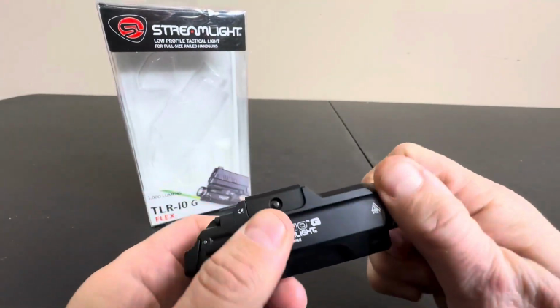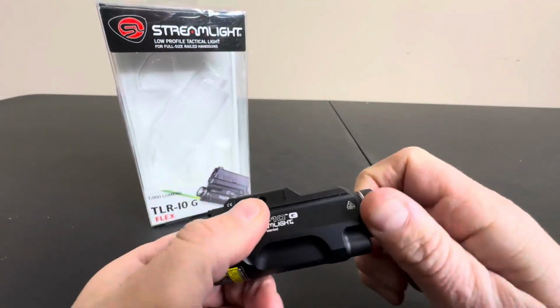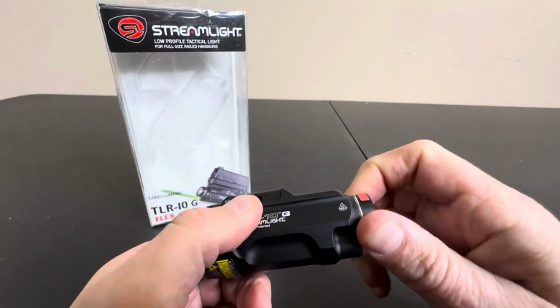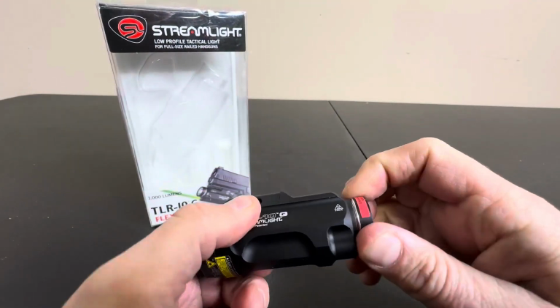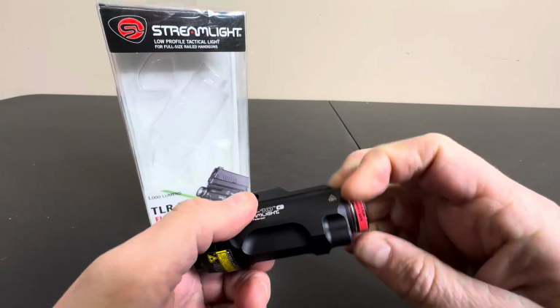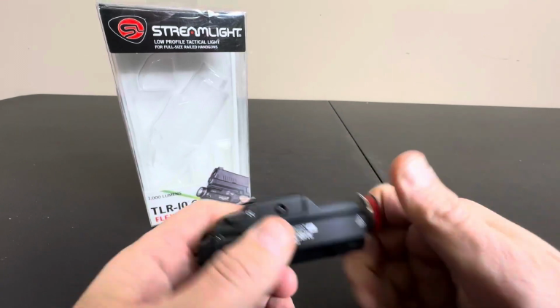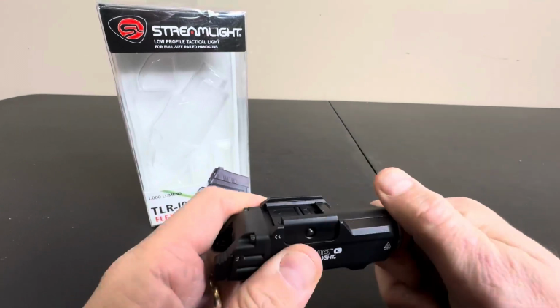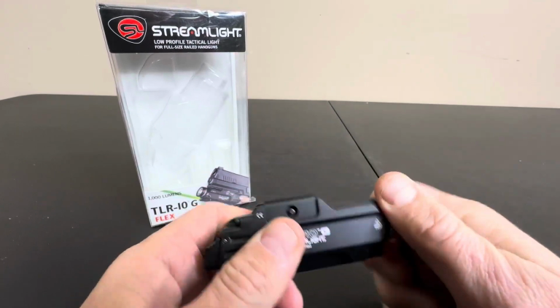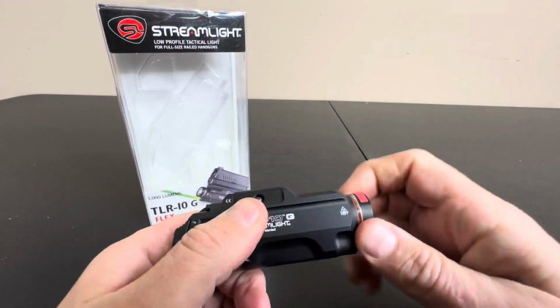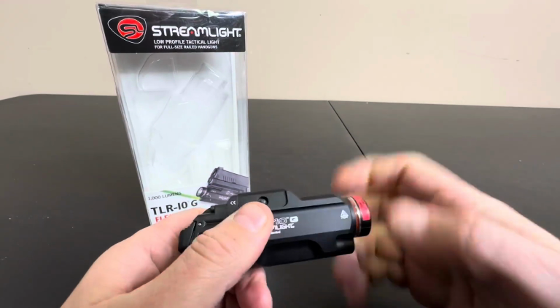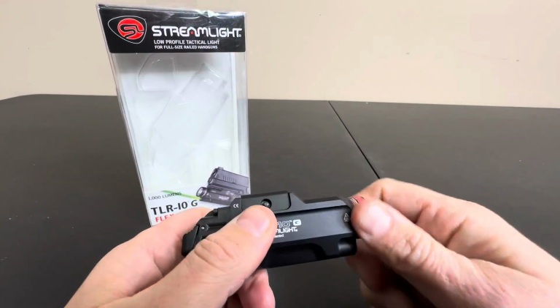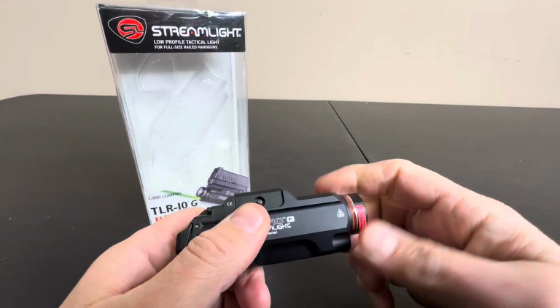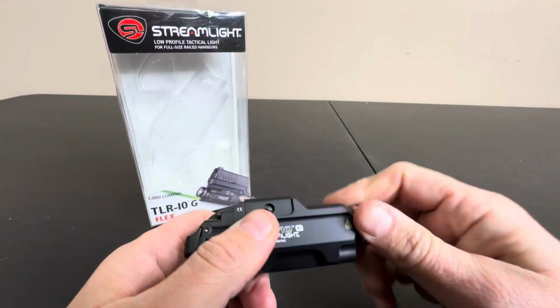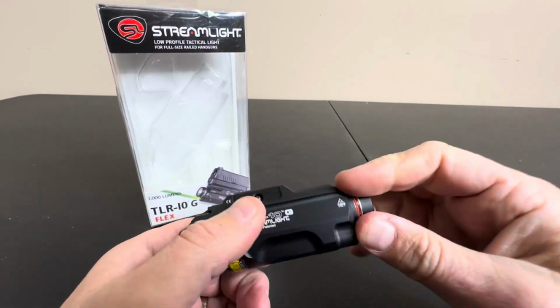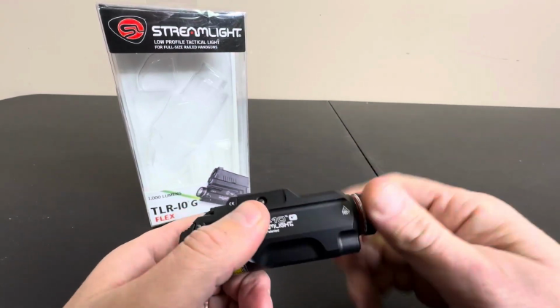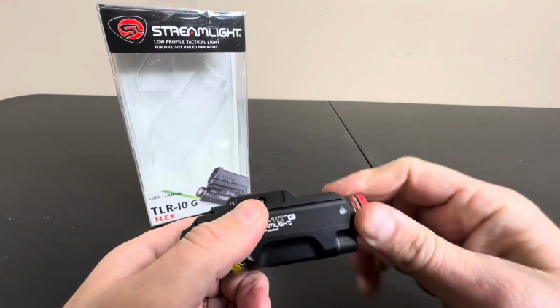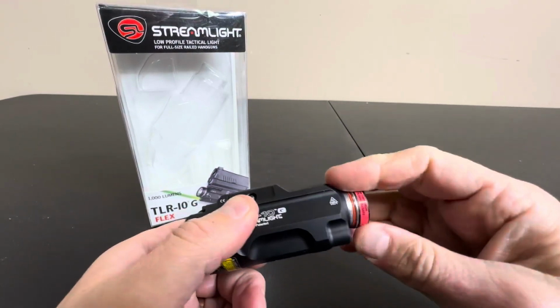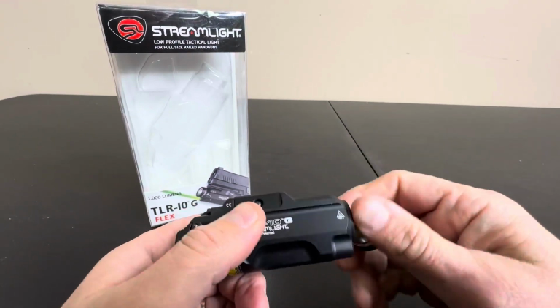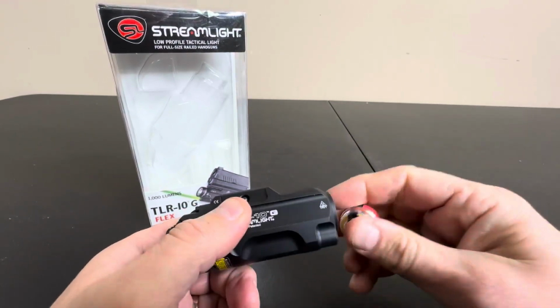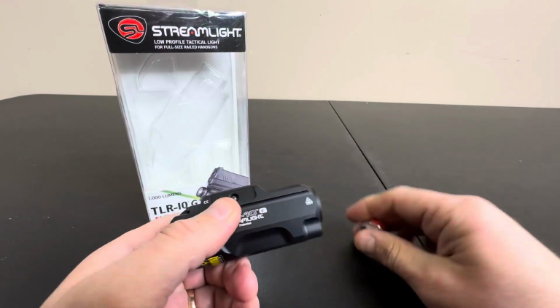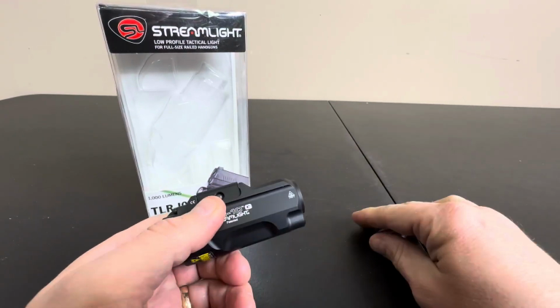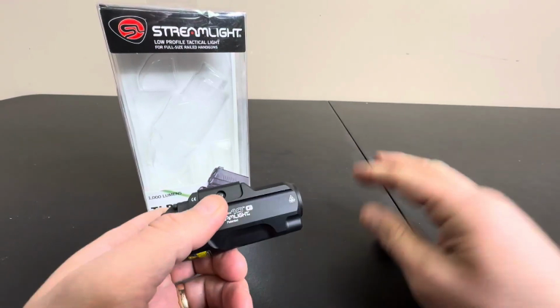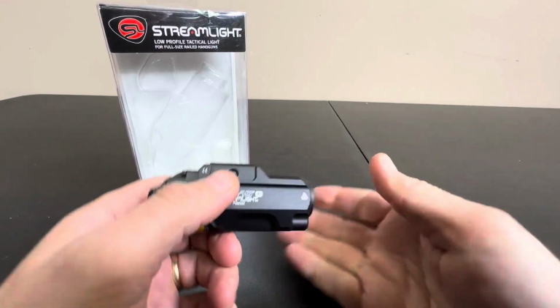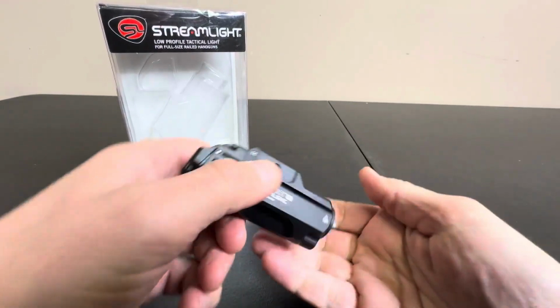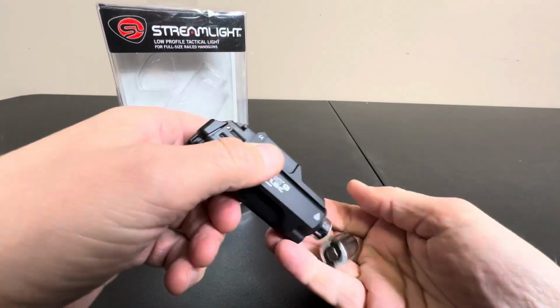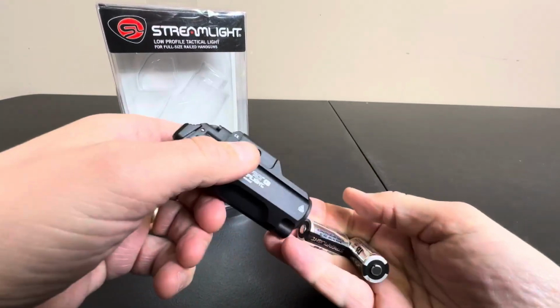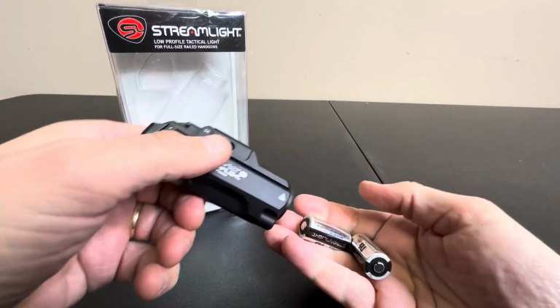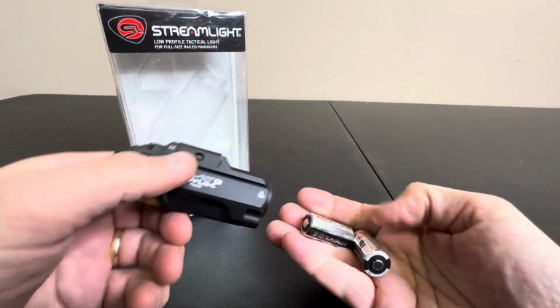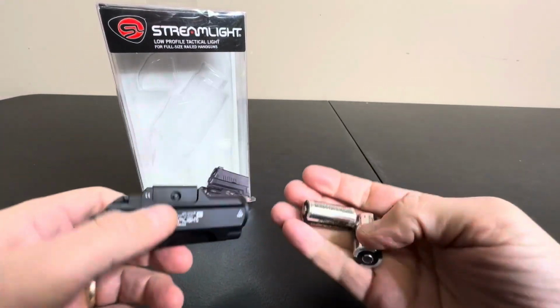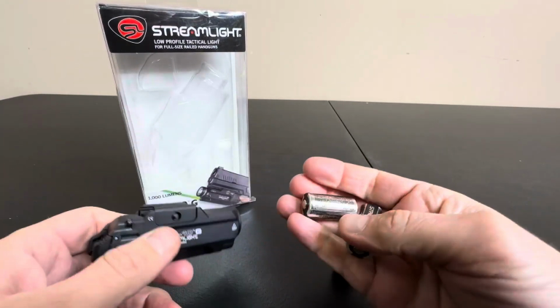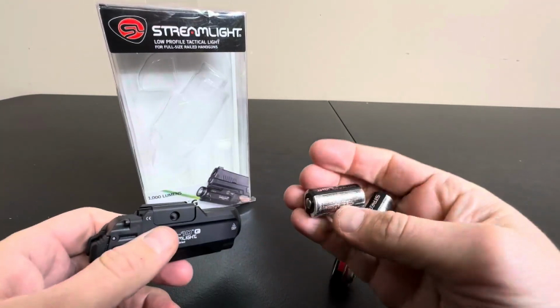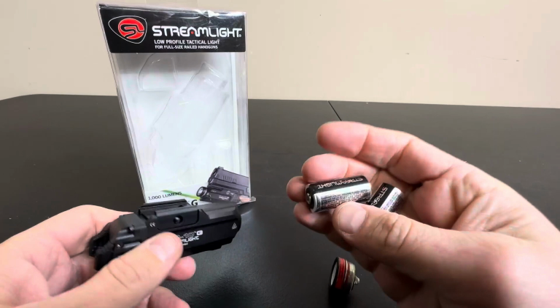I will show you the batteries. You just unscrew this in here, and it does come with a couple batteries right here.